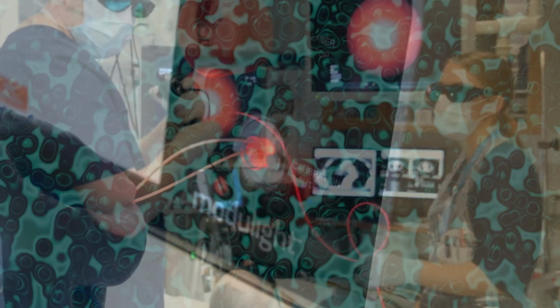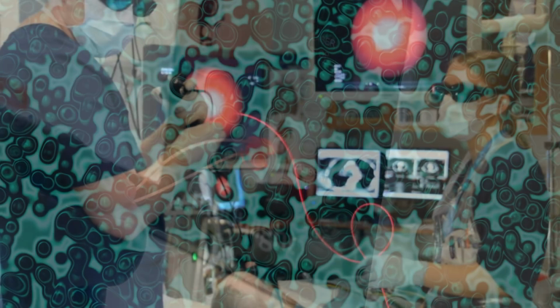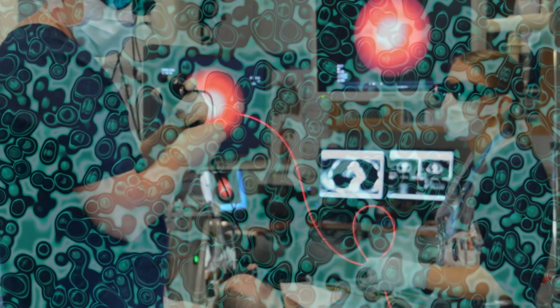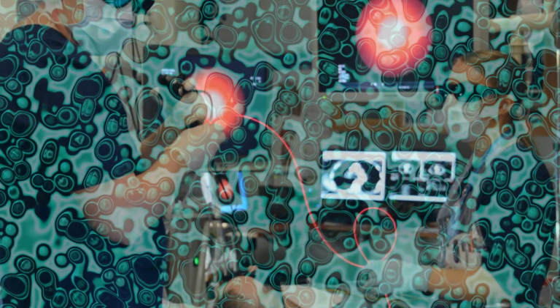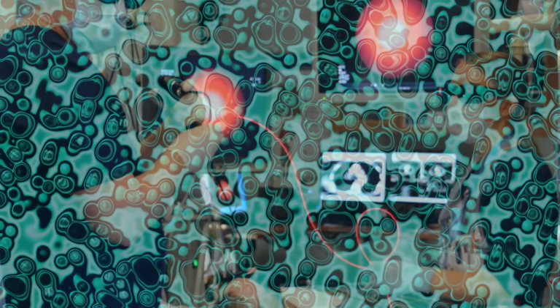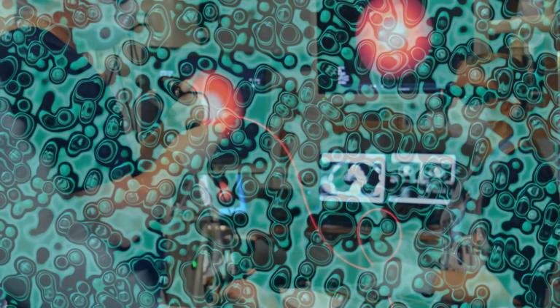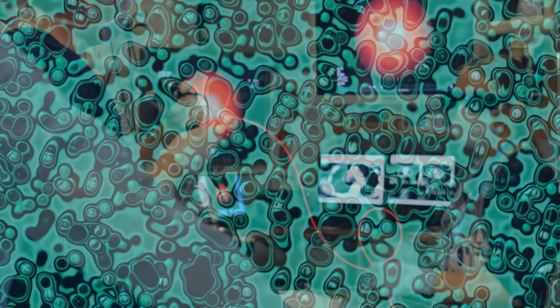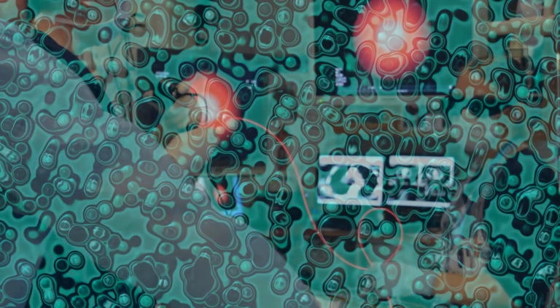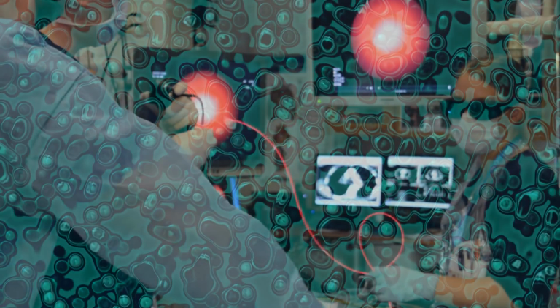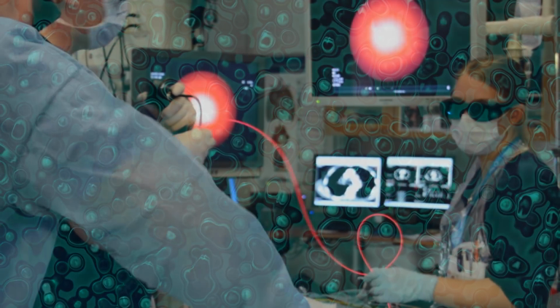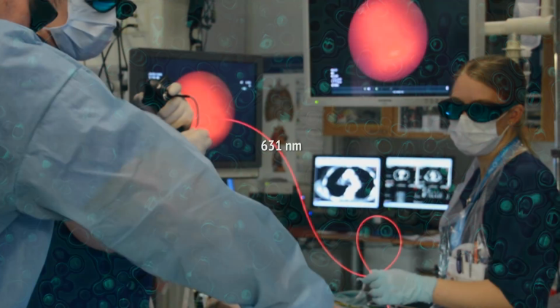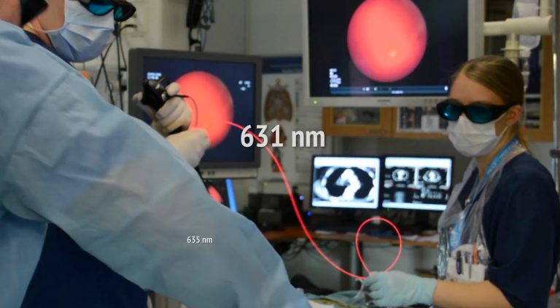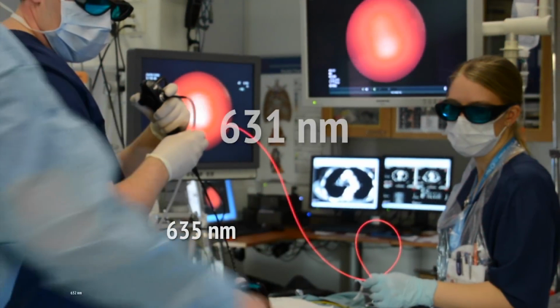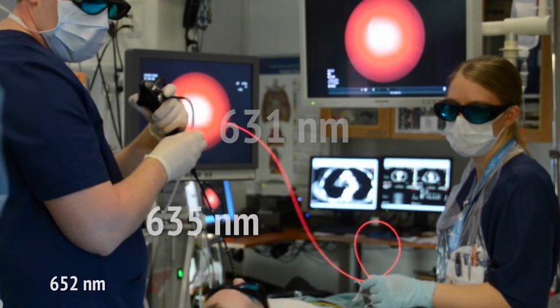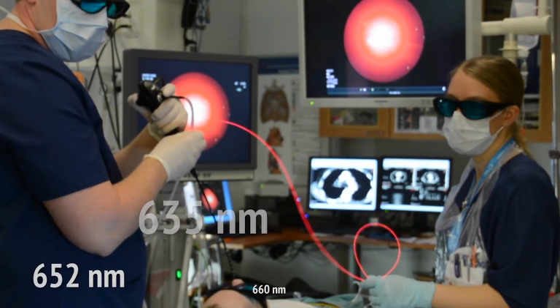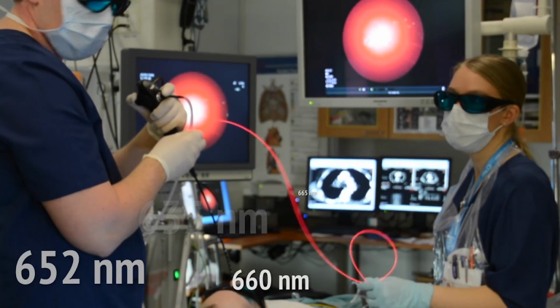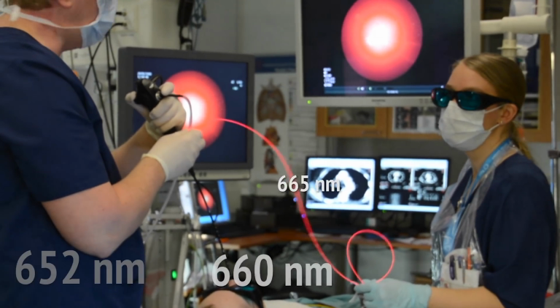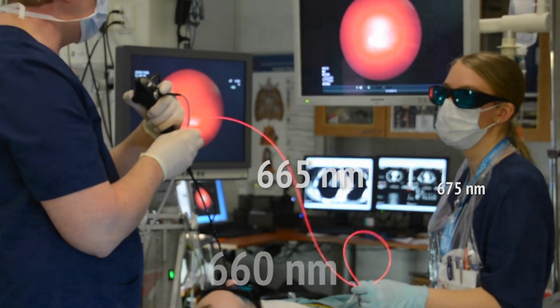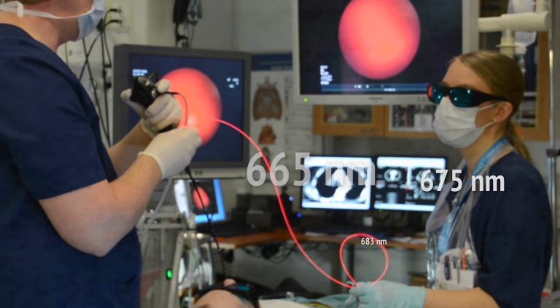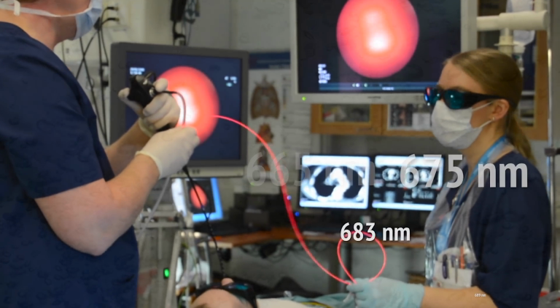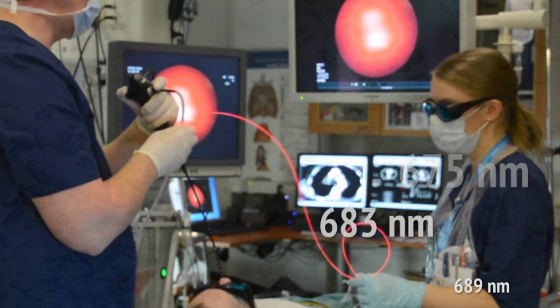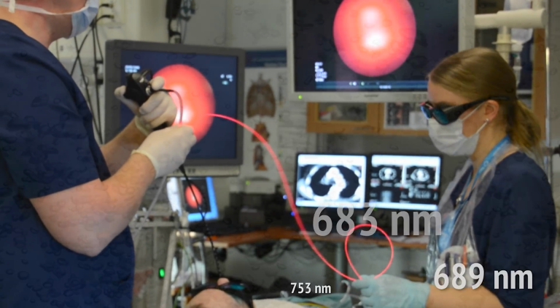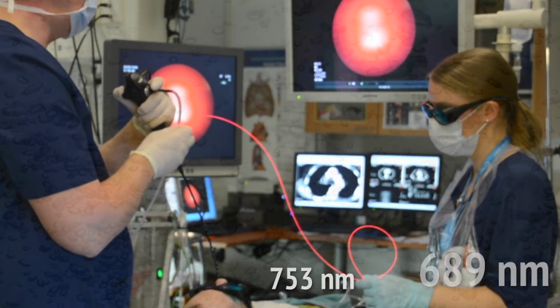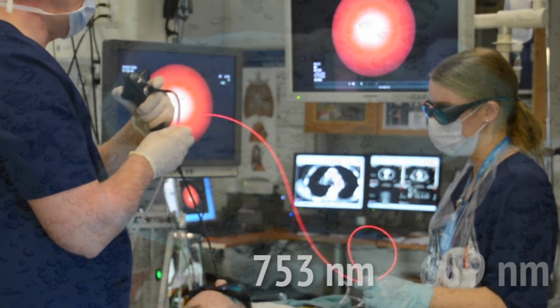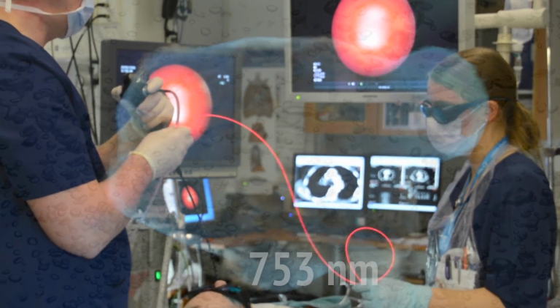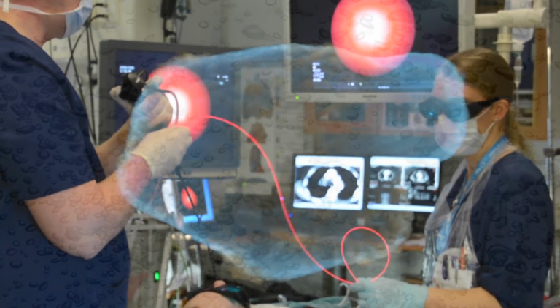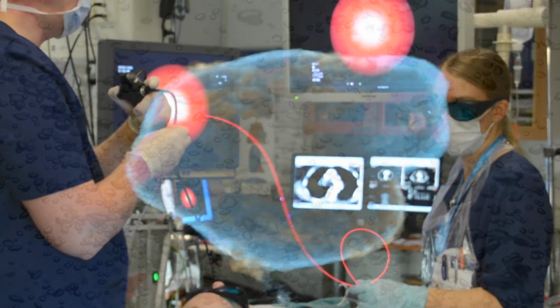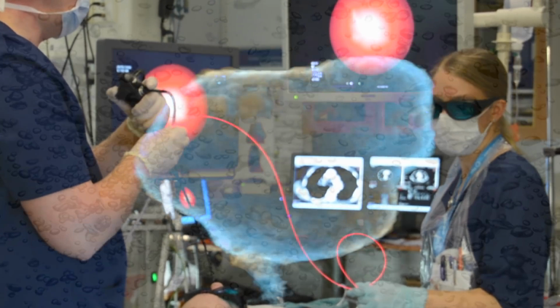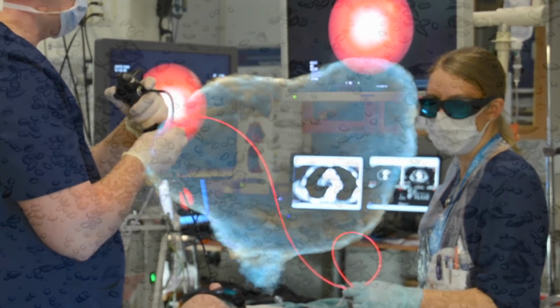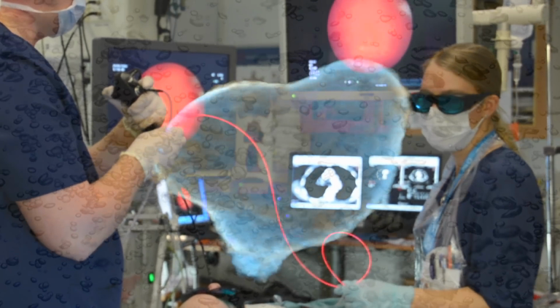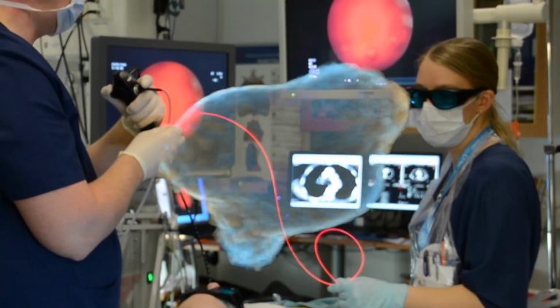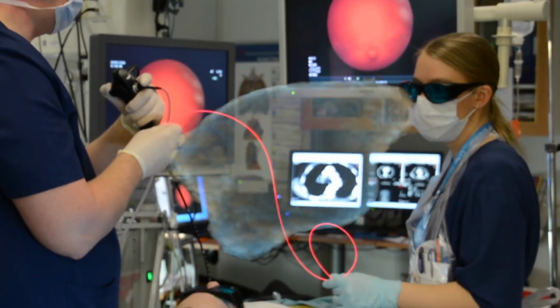When photosensitizers are exposed to a specific wavelength of light, they produce a form of oxygen that kills nearby cells.